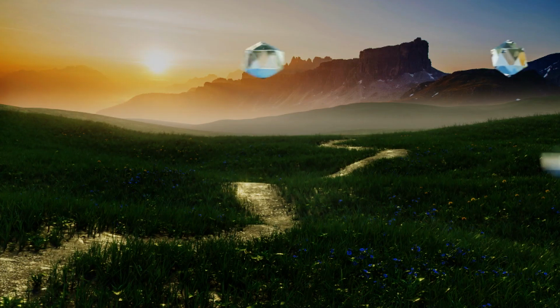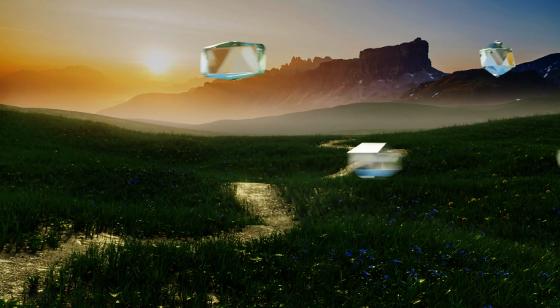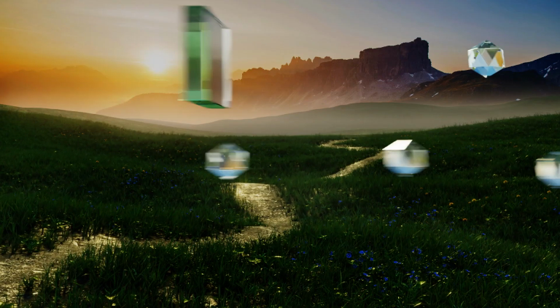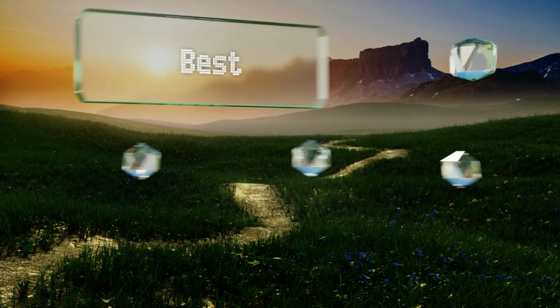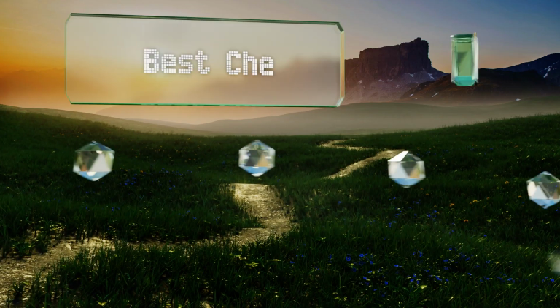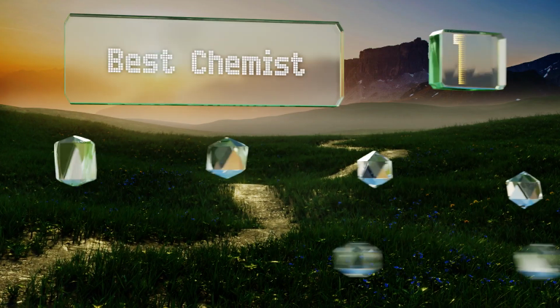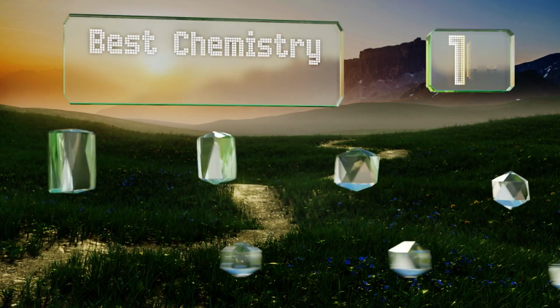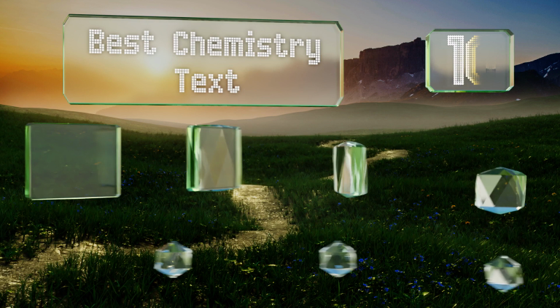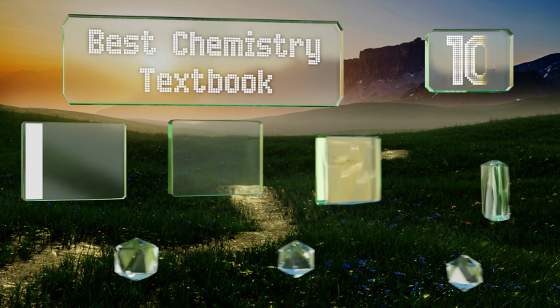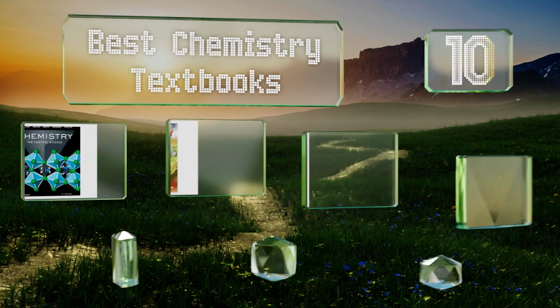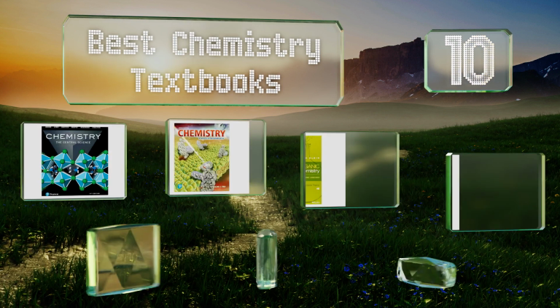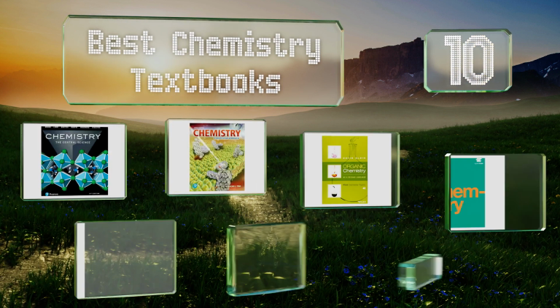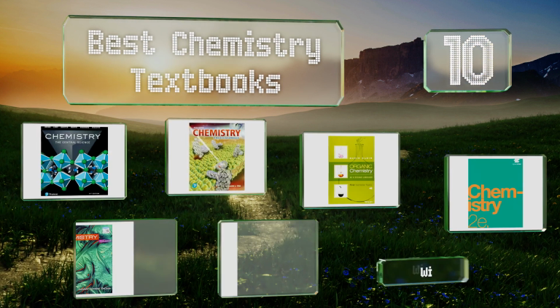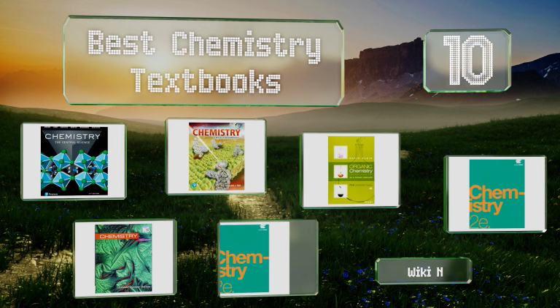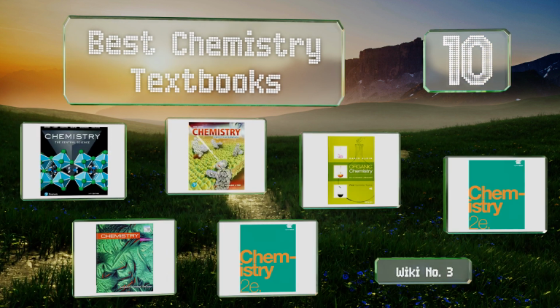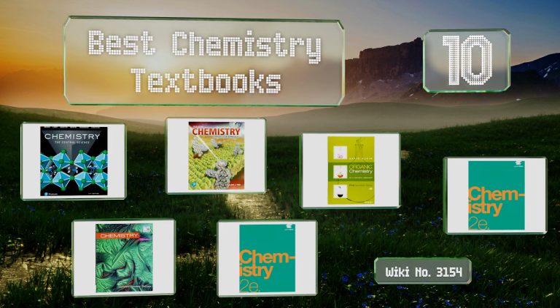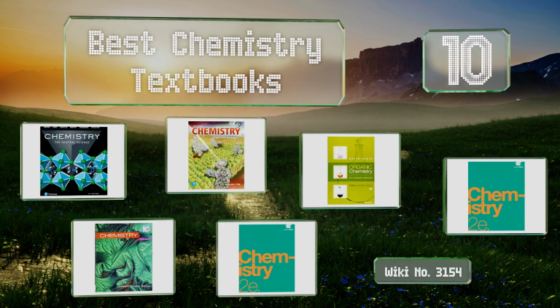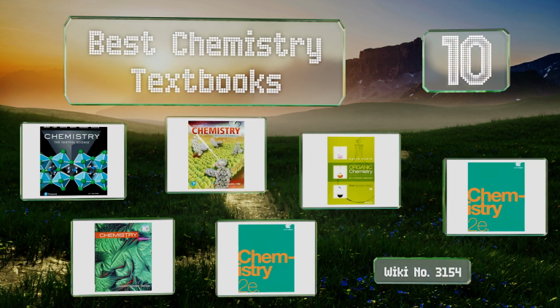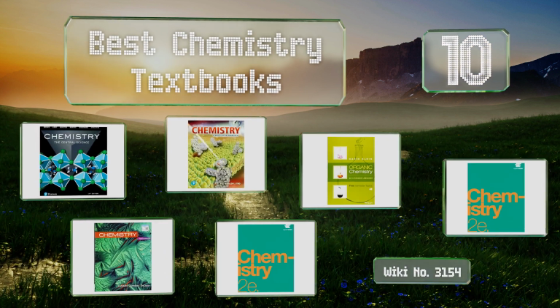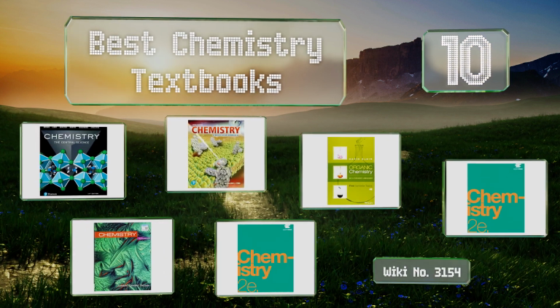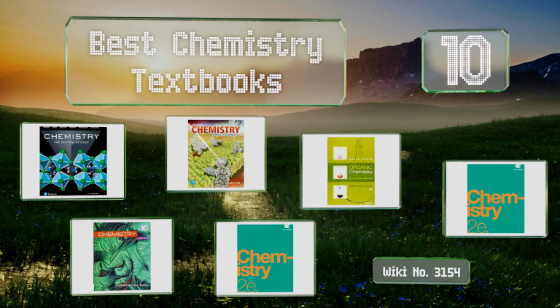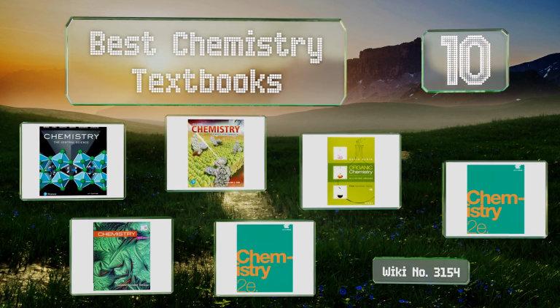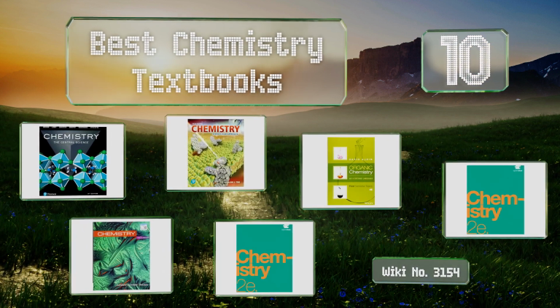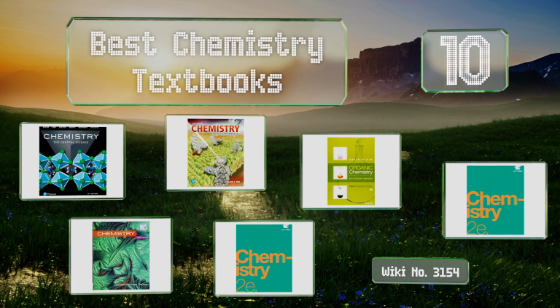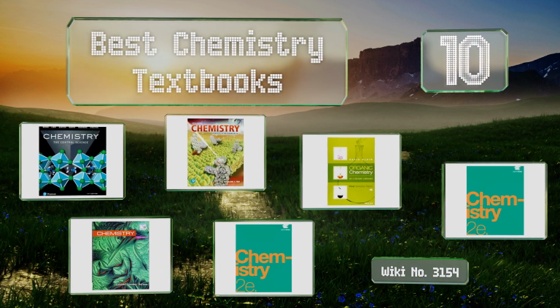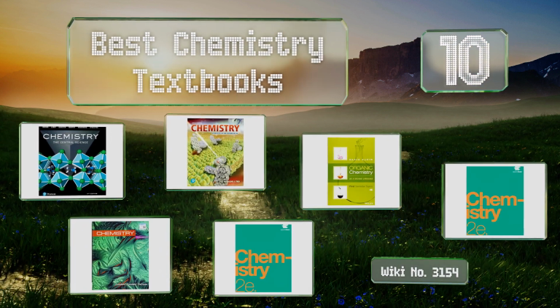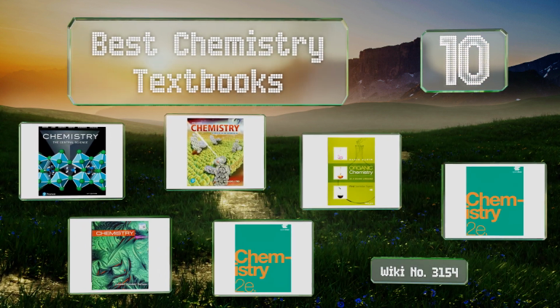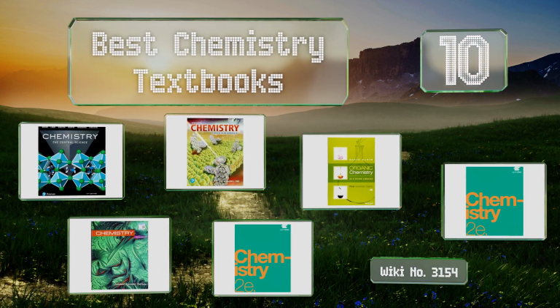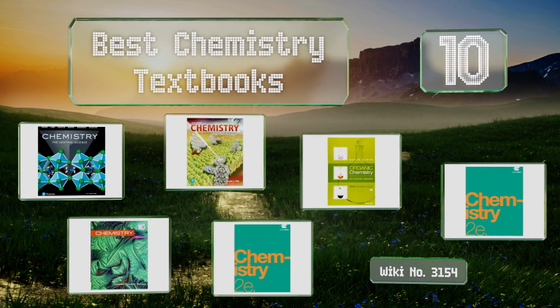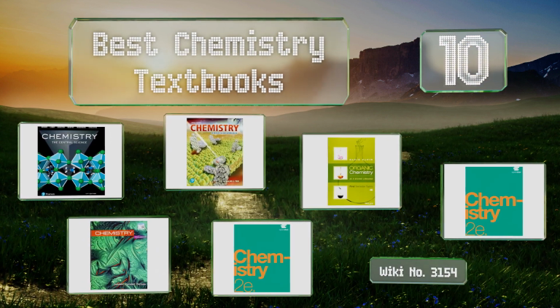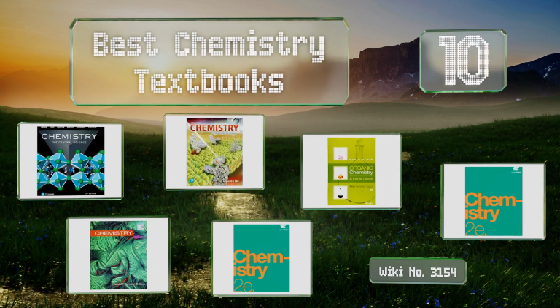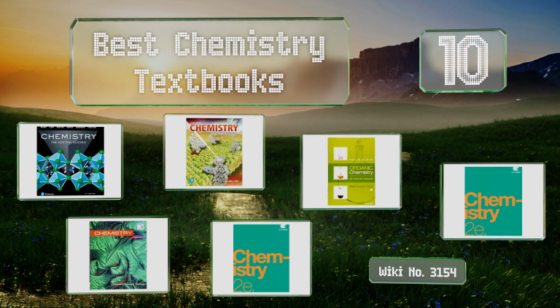EasyVid presents the 10 best chemistry textbooks. Let's get started with the list.